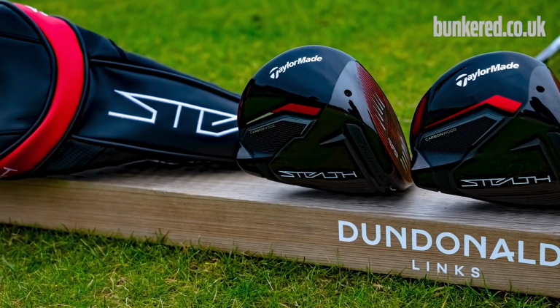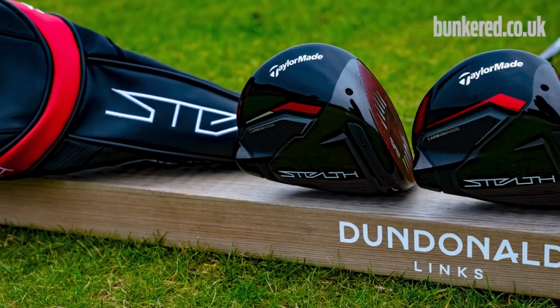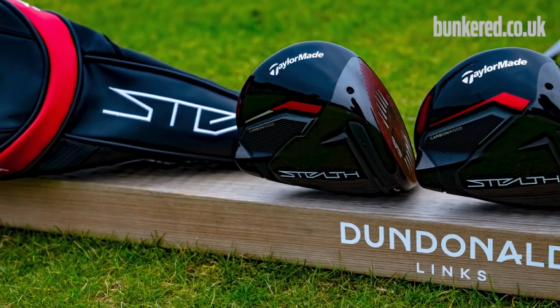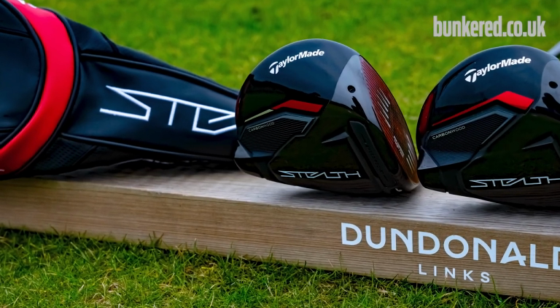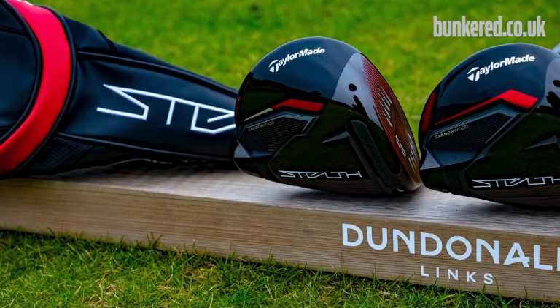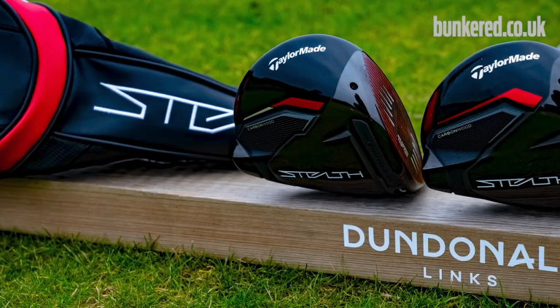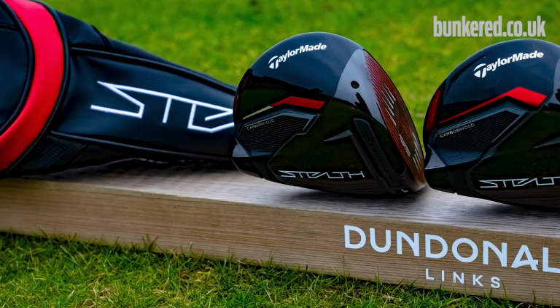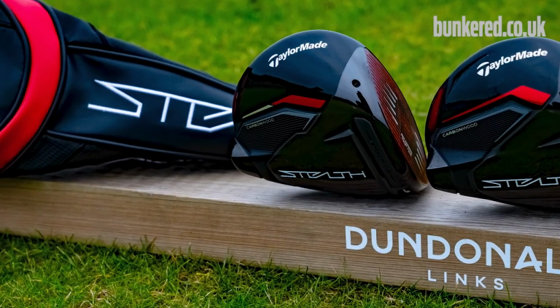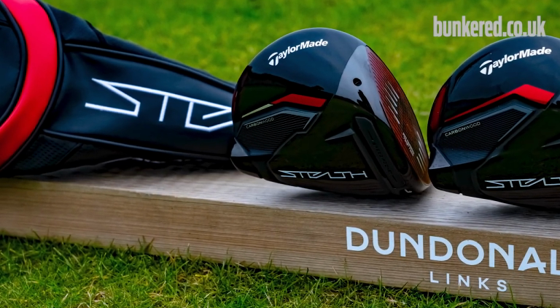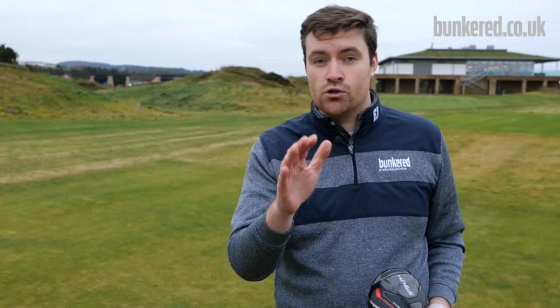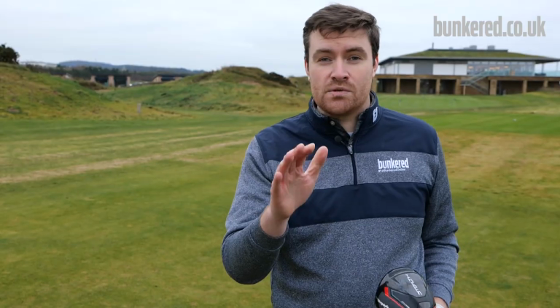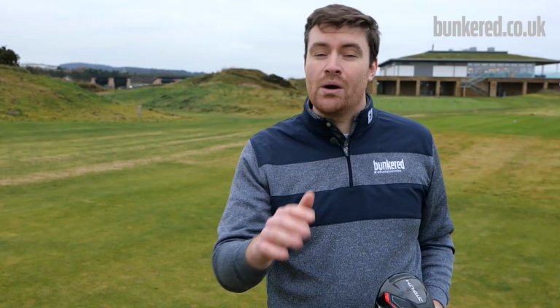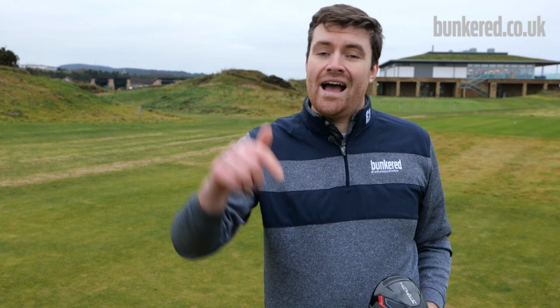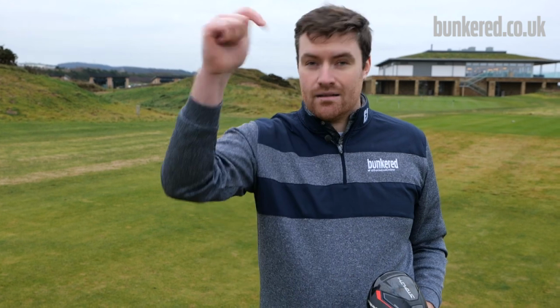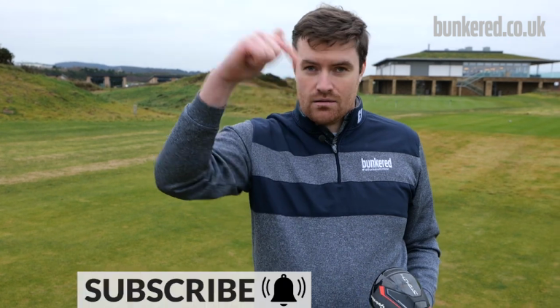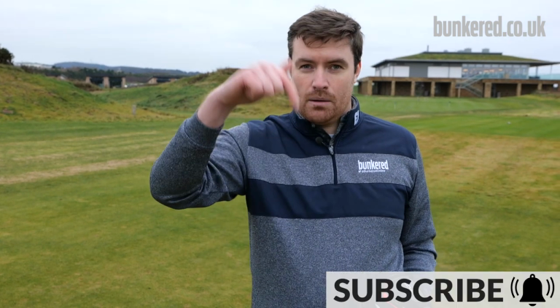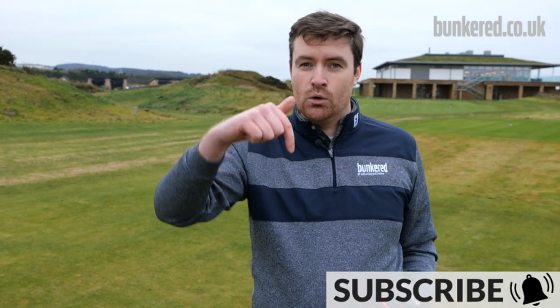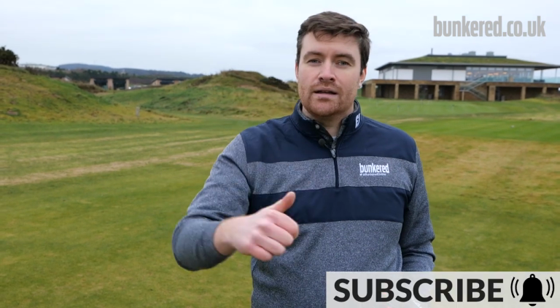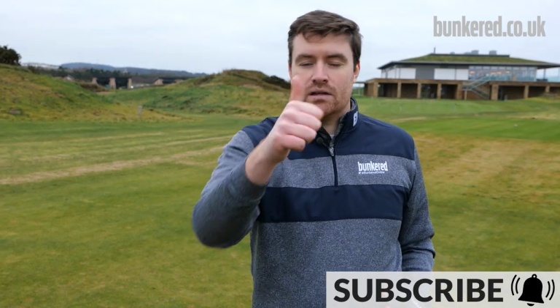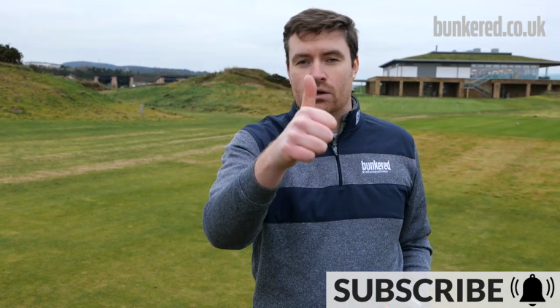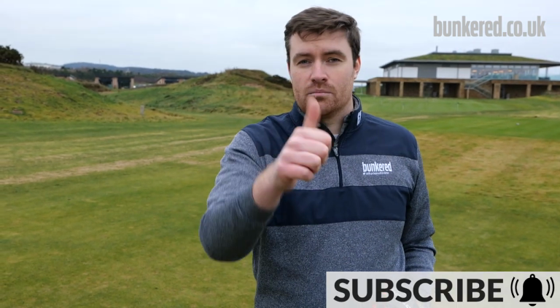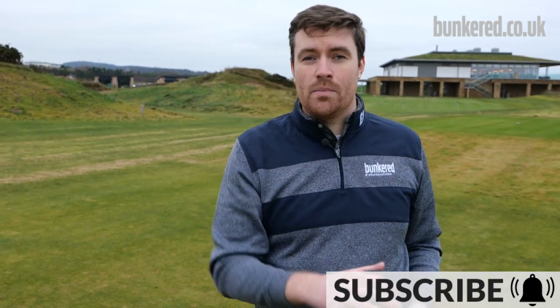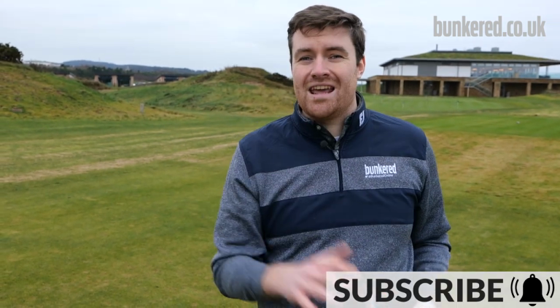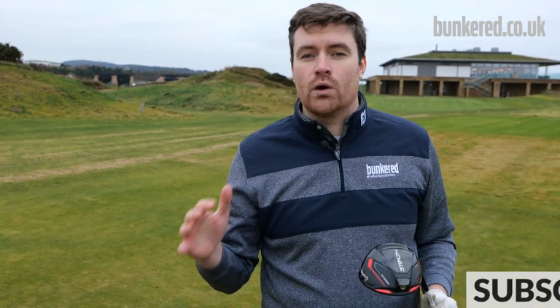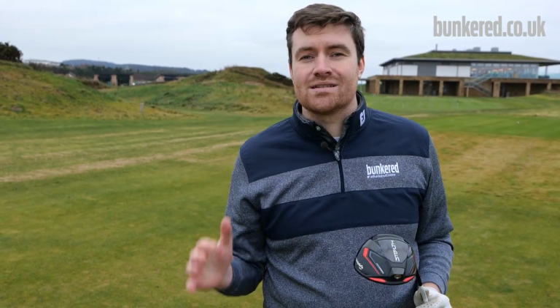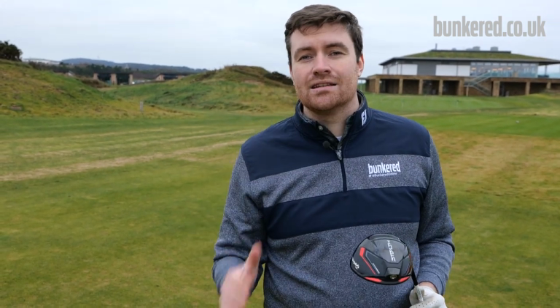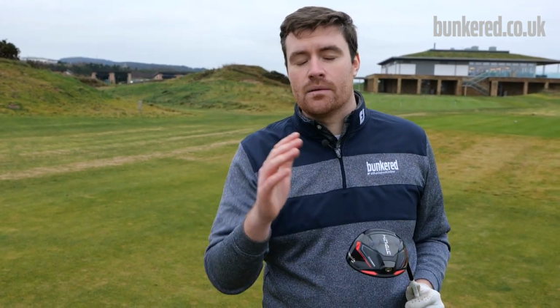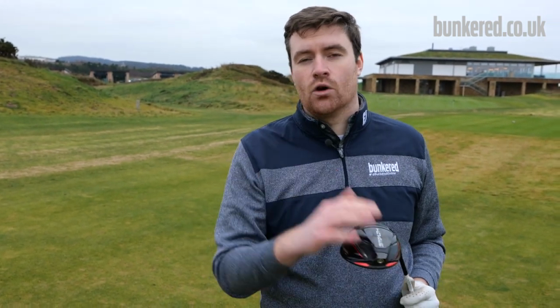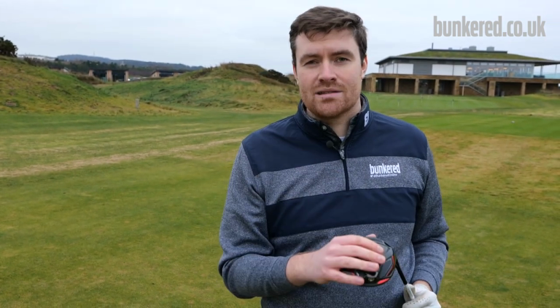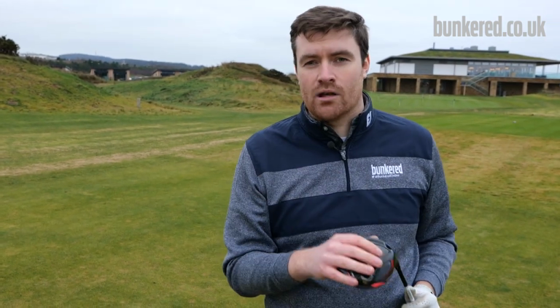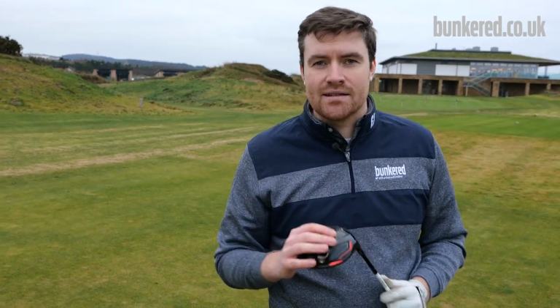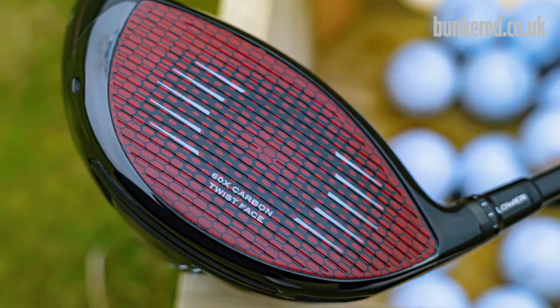First off, before I delve into all that, if you're new to our YouTube channel hit that subscribe button below, give this video a thumbs up, and any questions leave them in the comments and I'll get back to you.